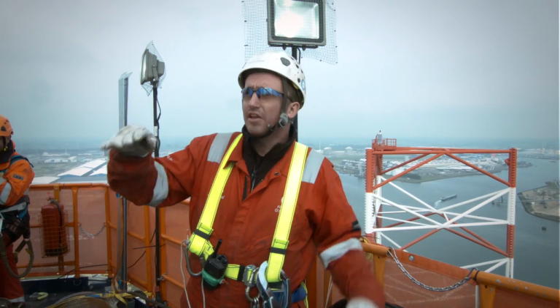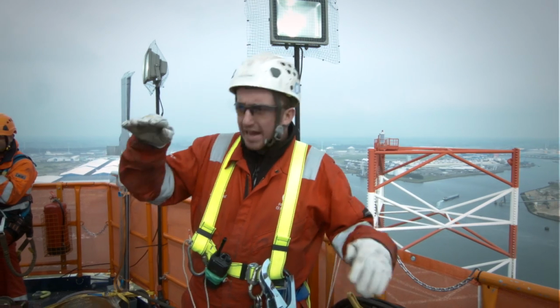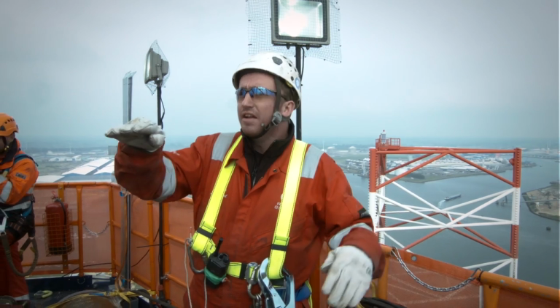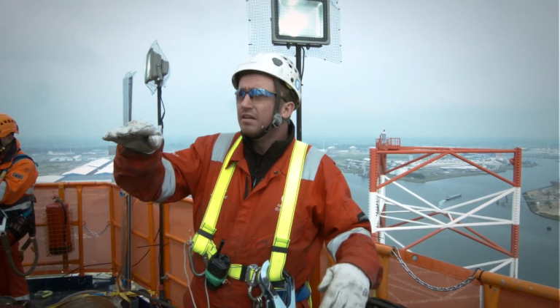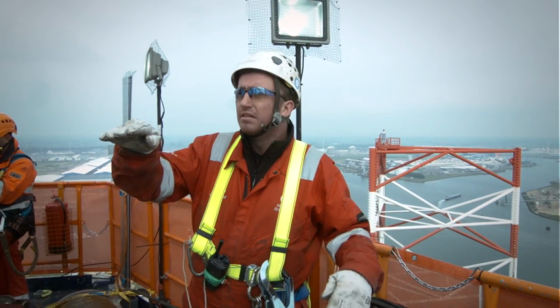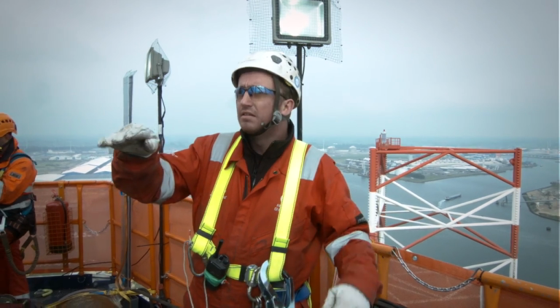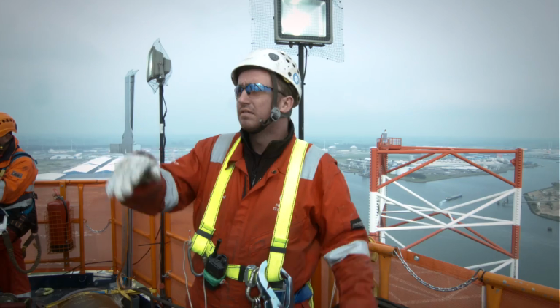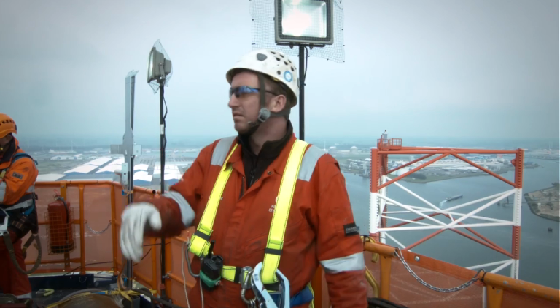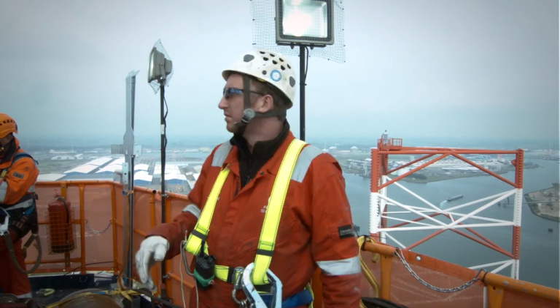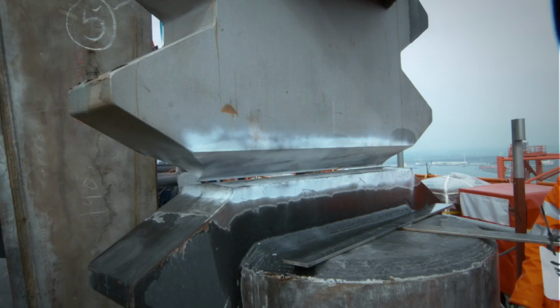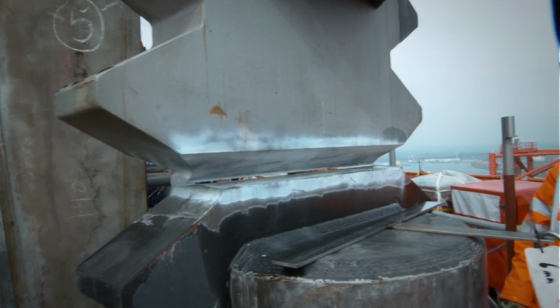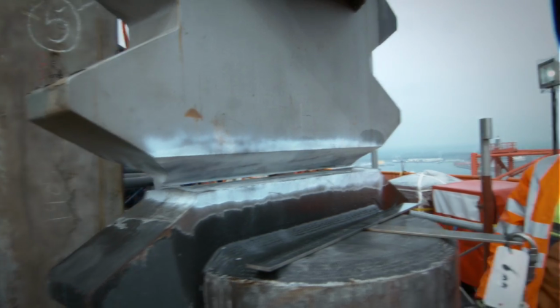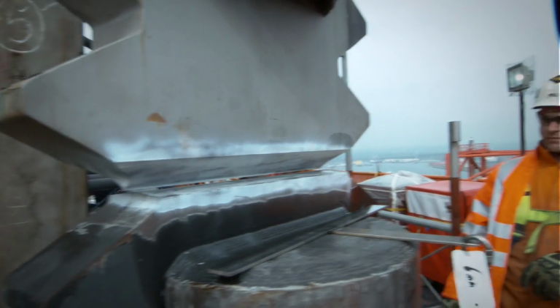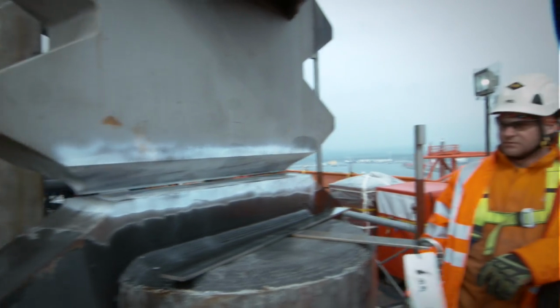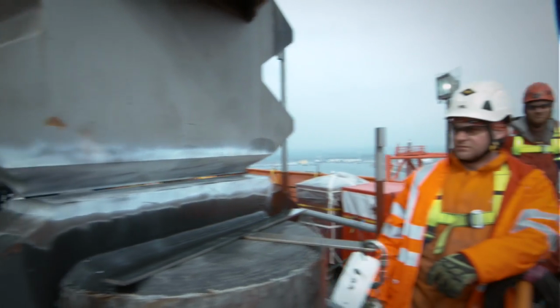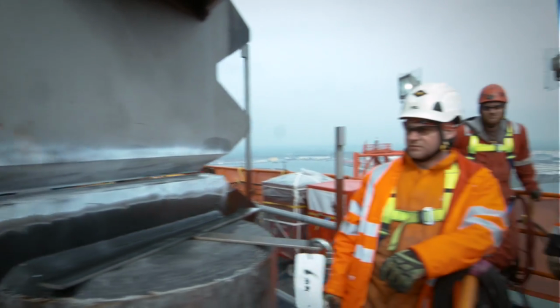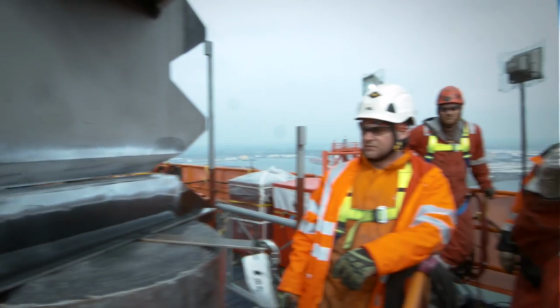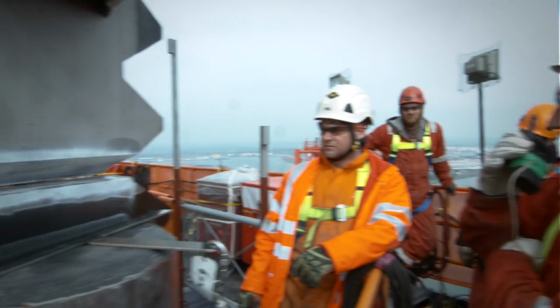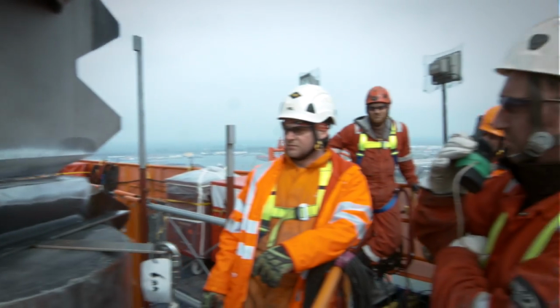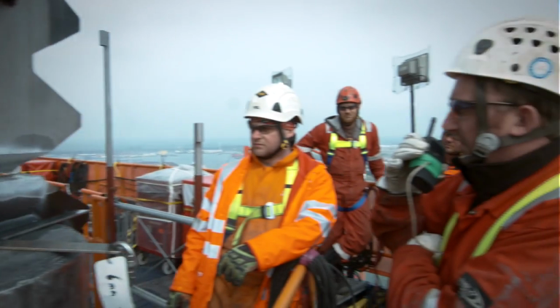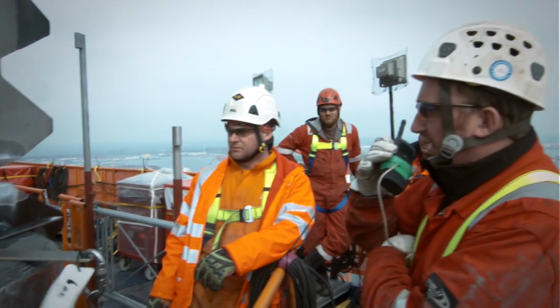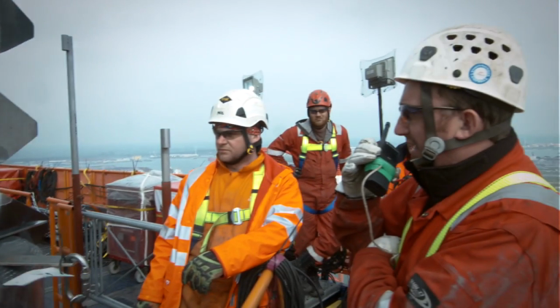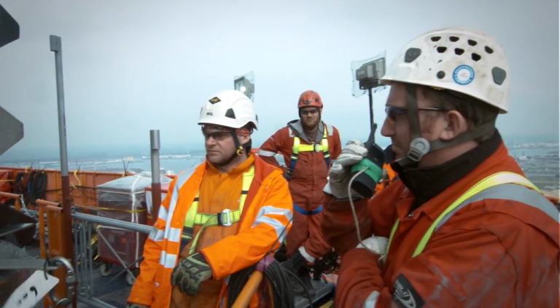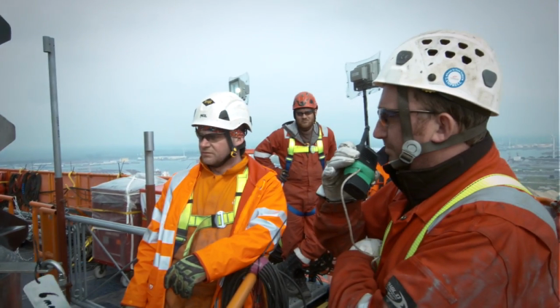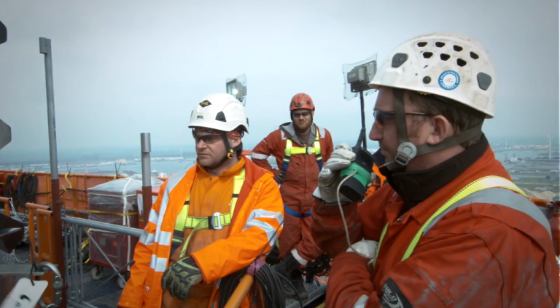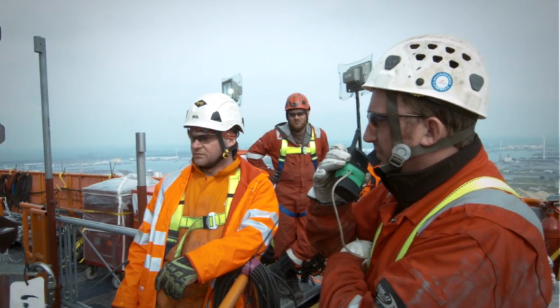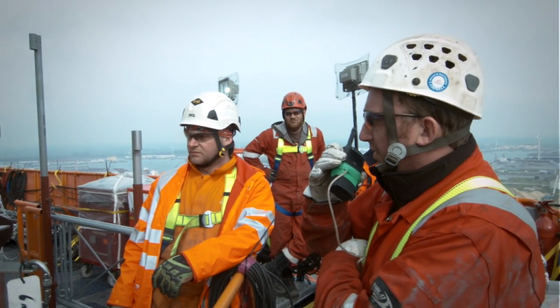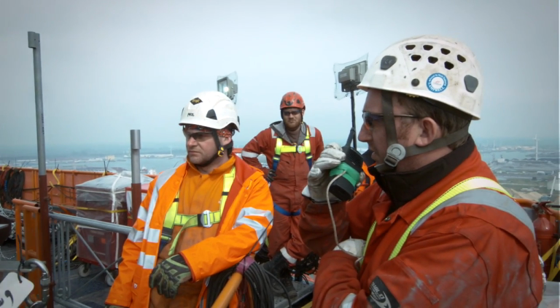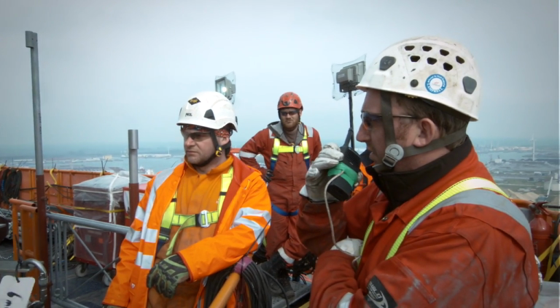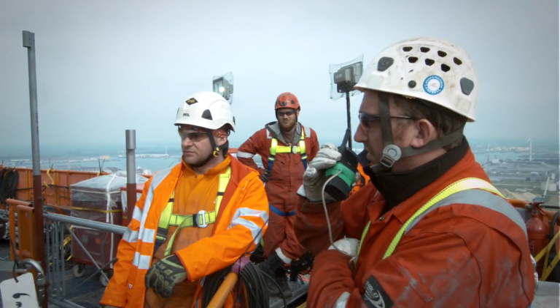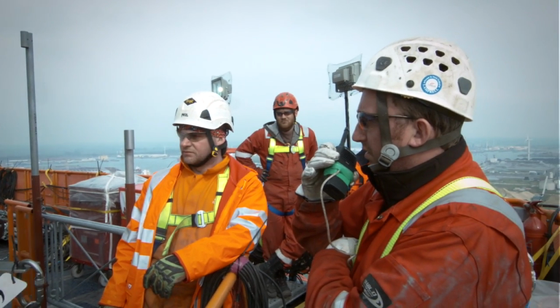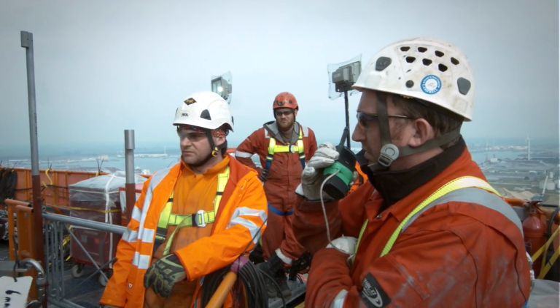A challenging moment was getting the legs lifted into position. We had to move the rig each time for each leg extension.